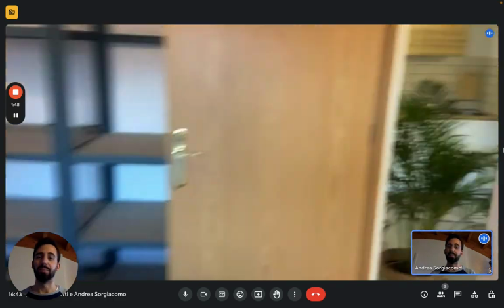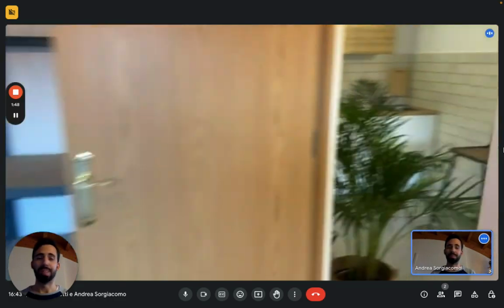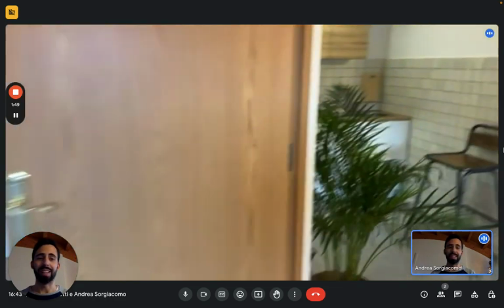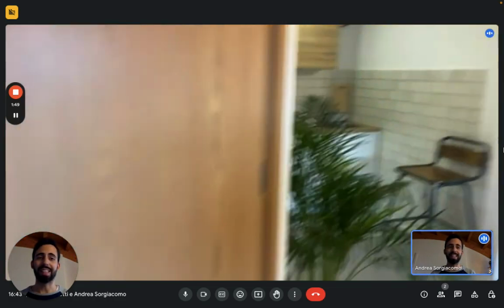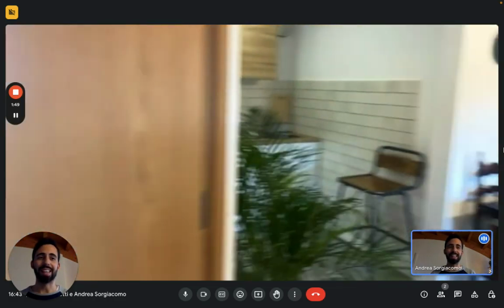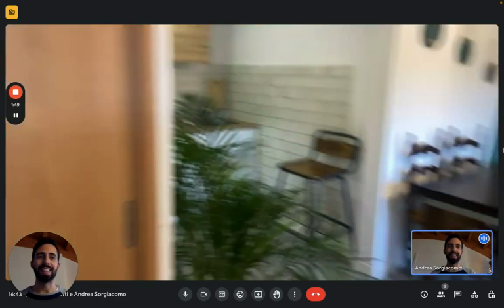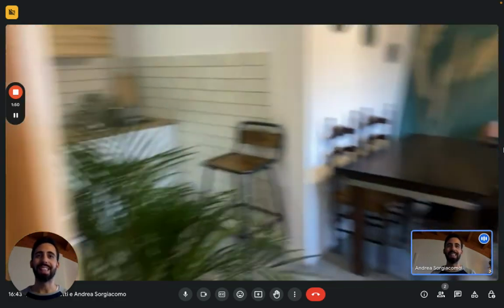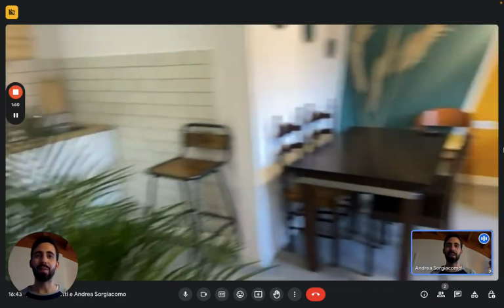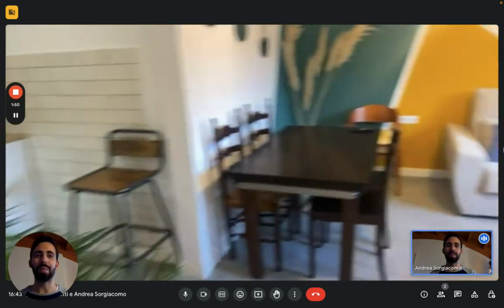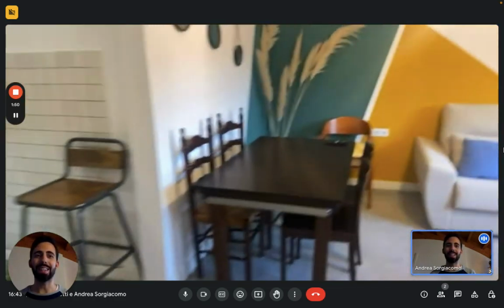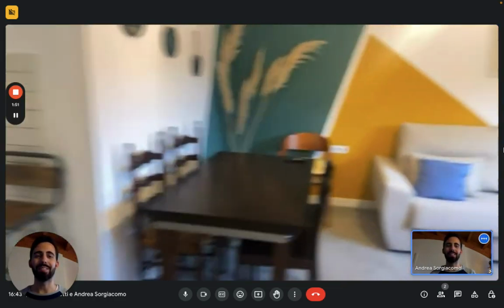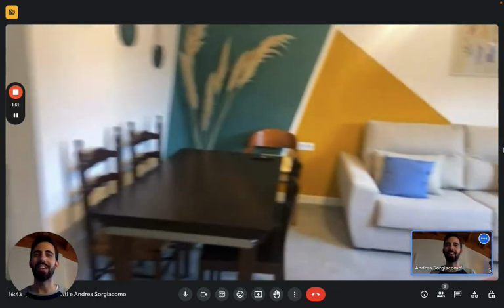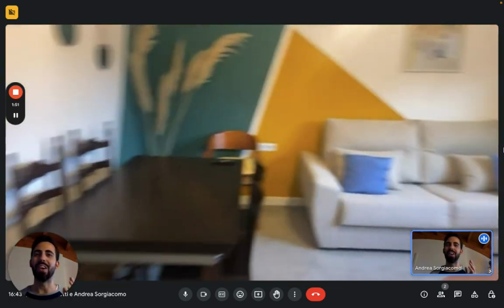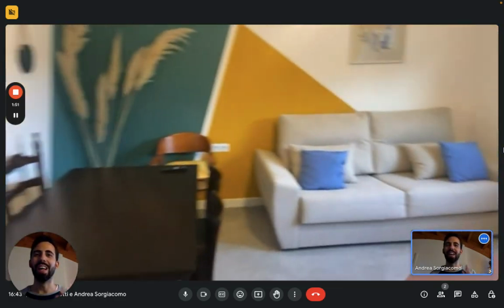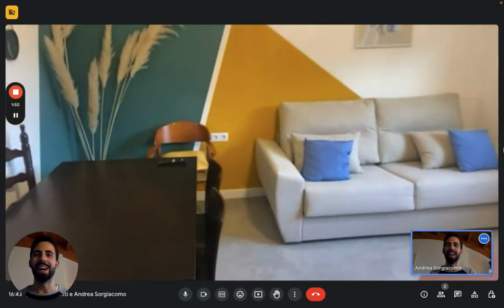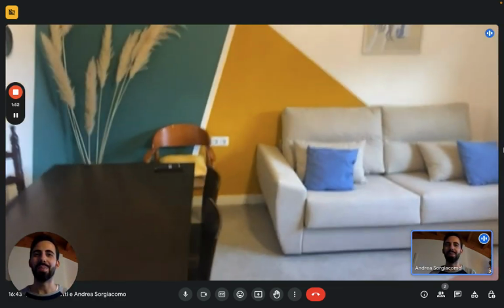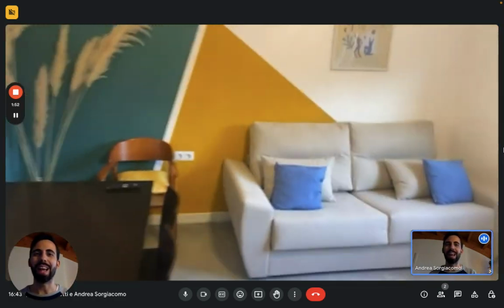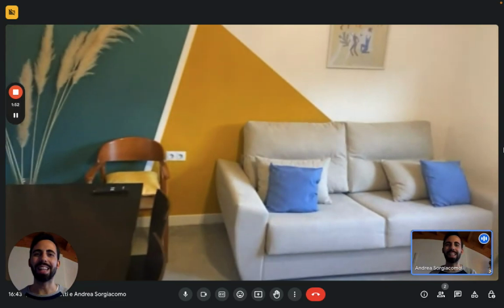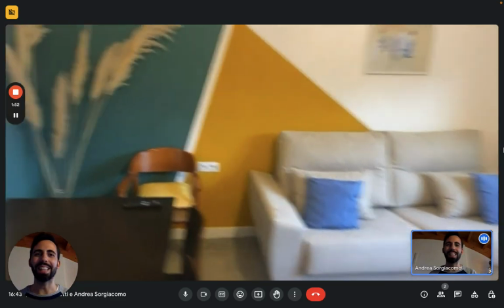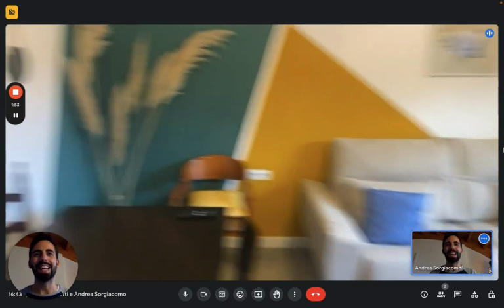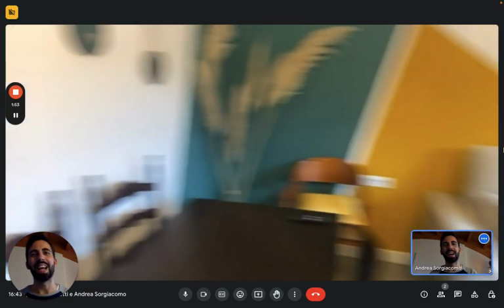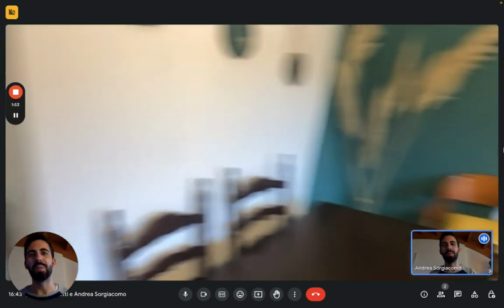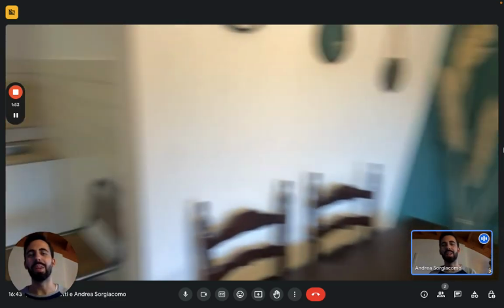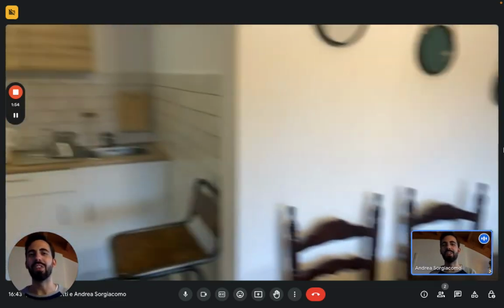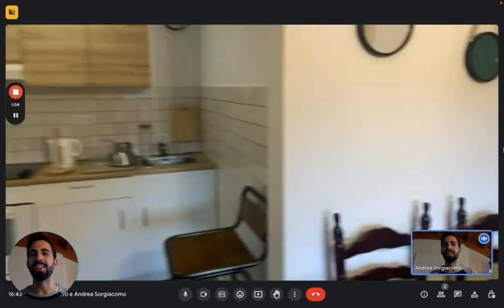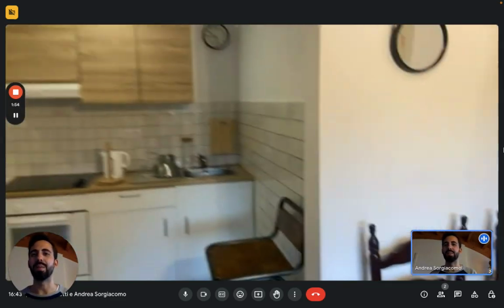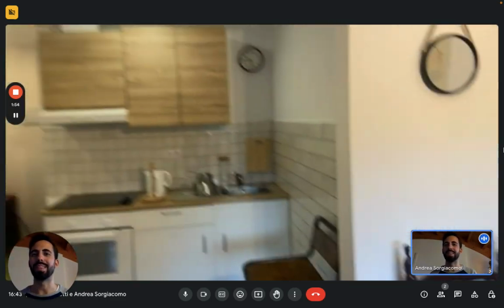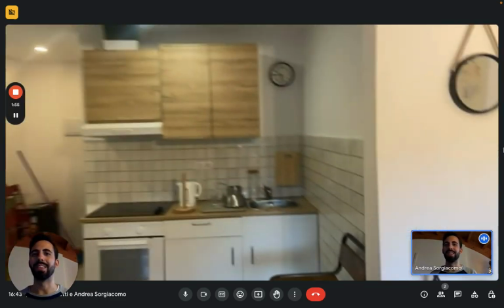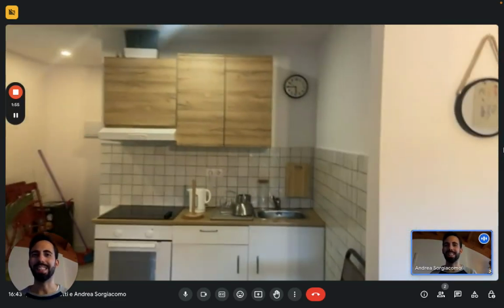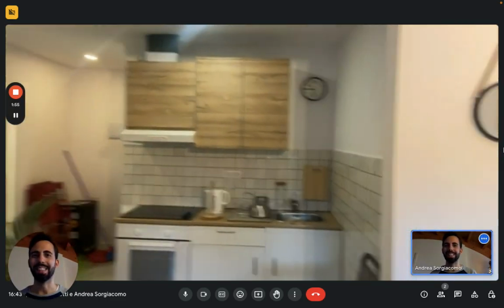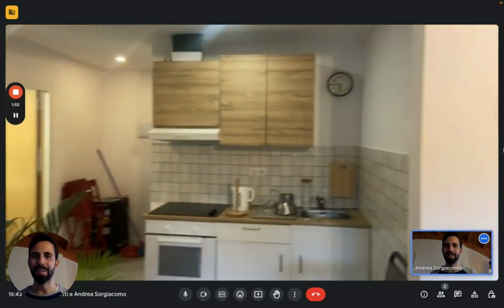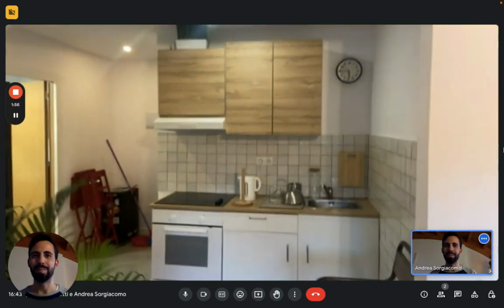And that's it, guys. This is the apartment. I hope you liked it and I hope you will enjoy your time in Barcelona. Bye!